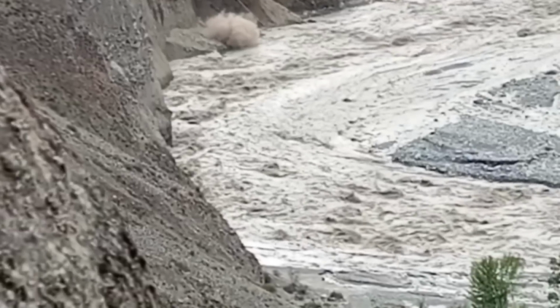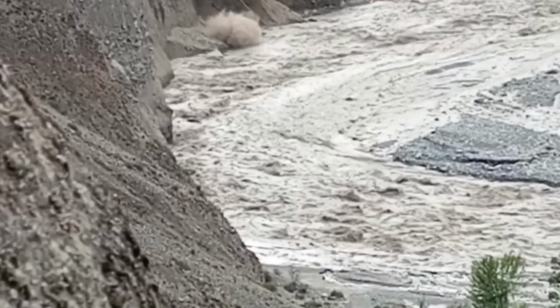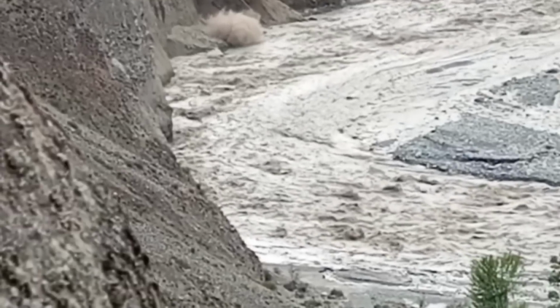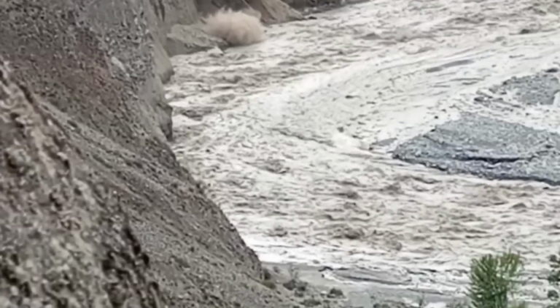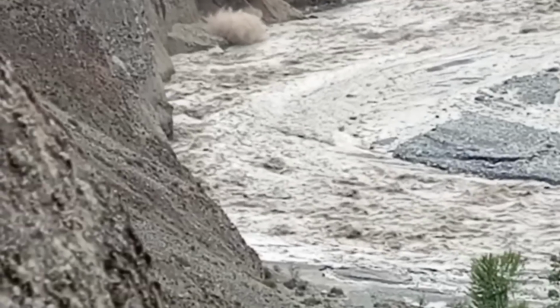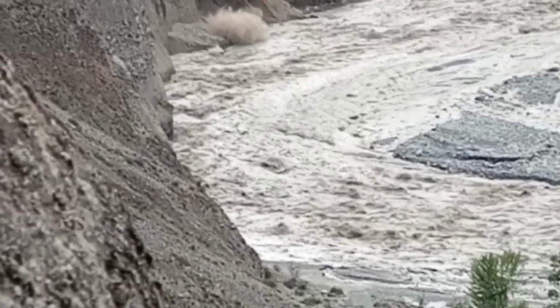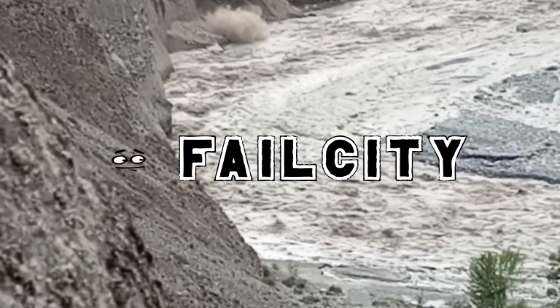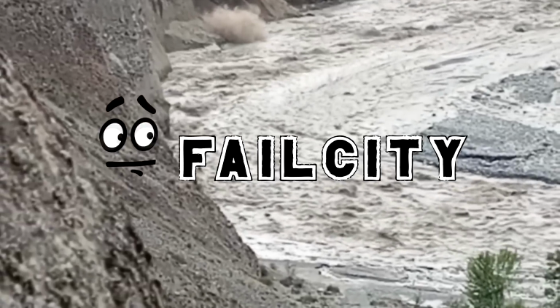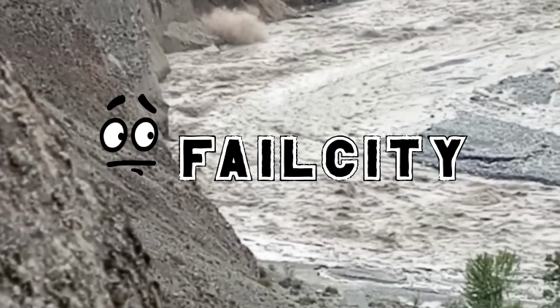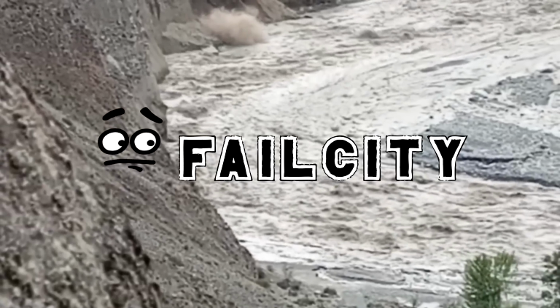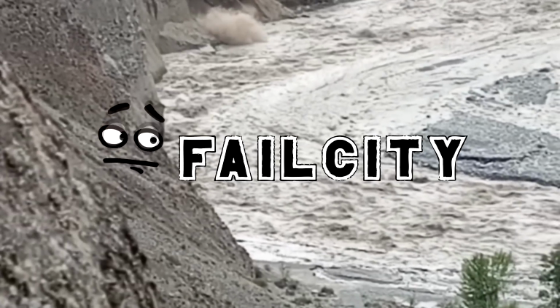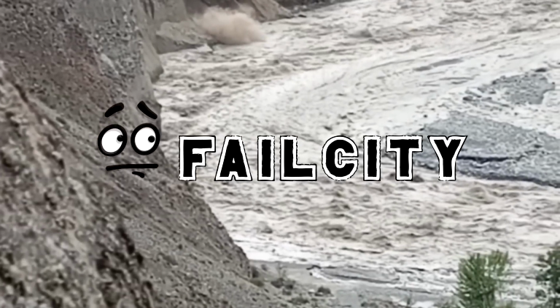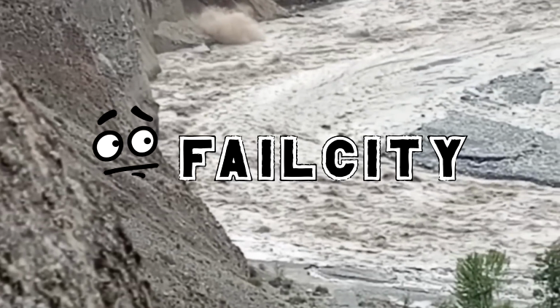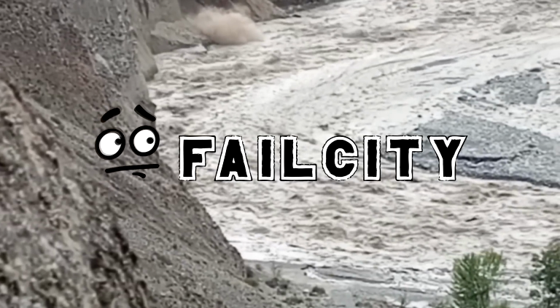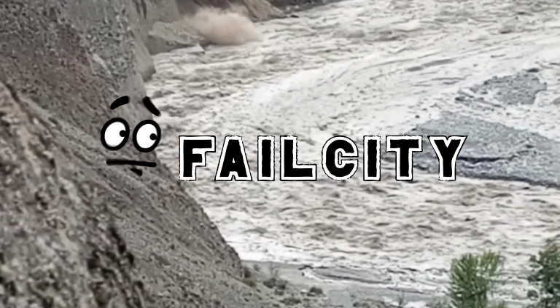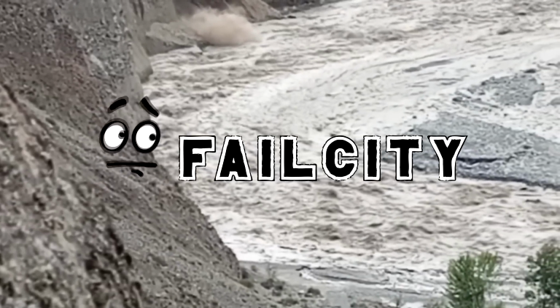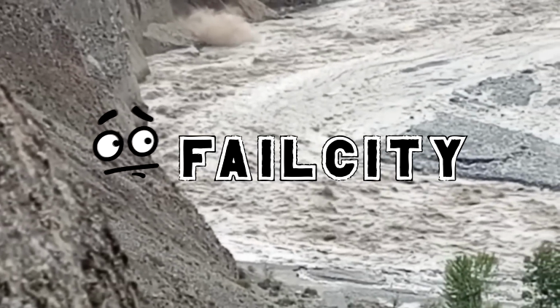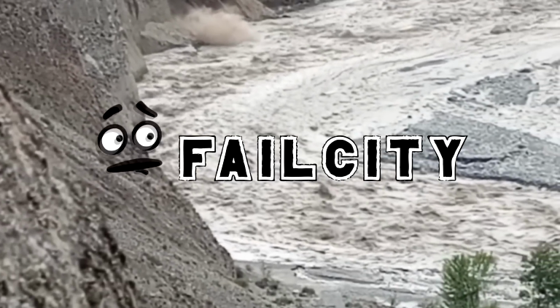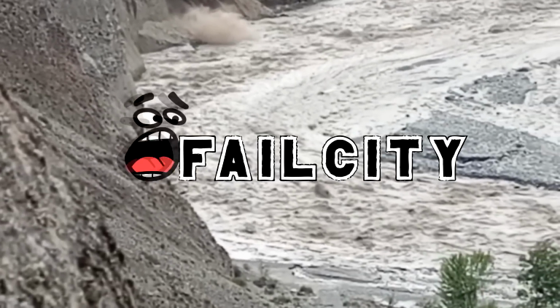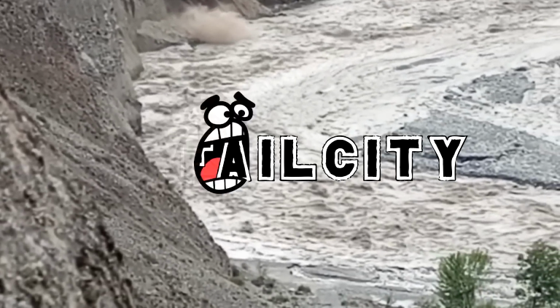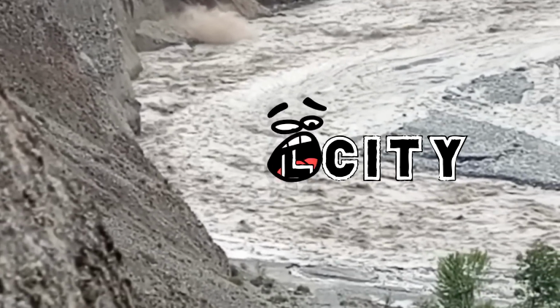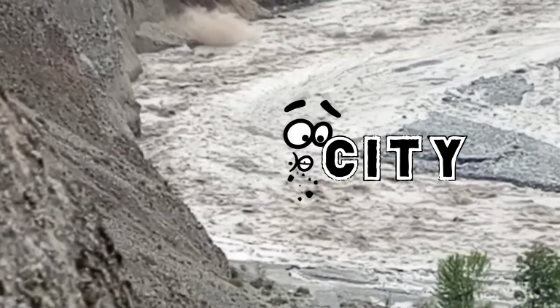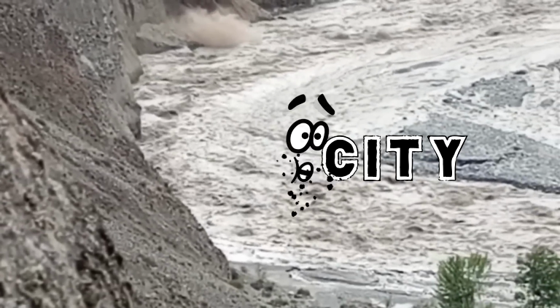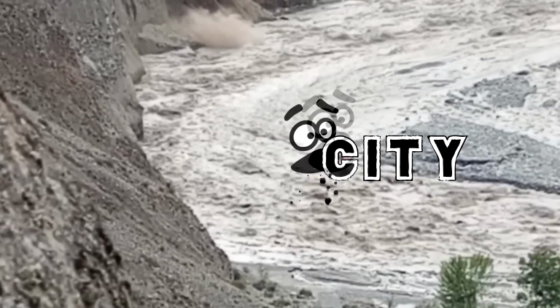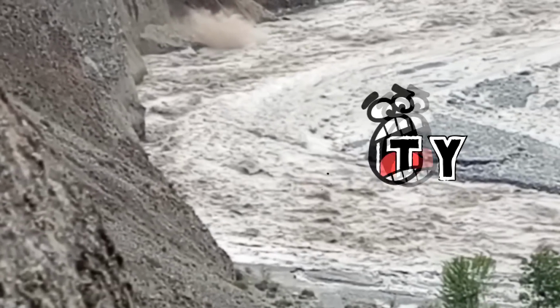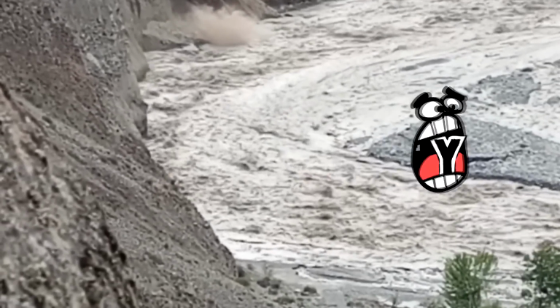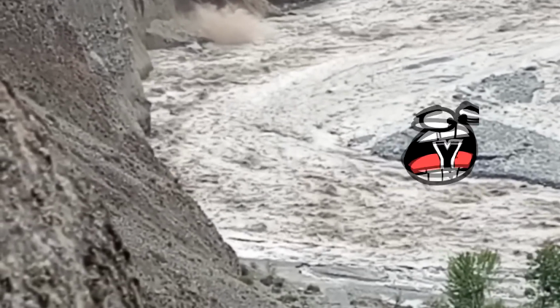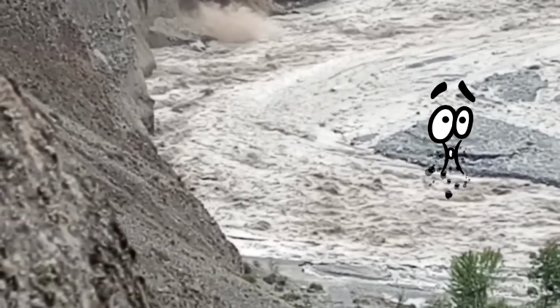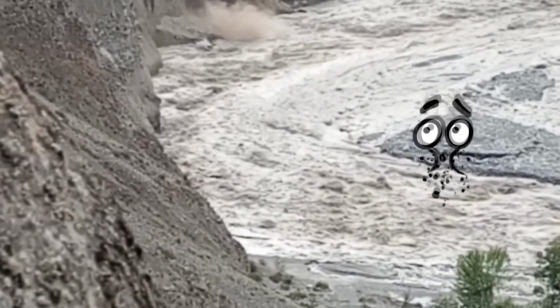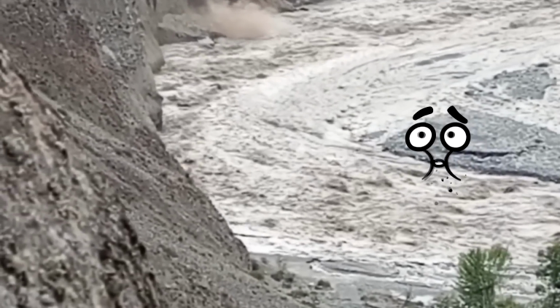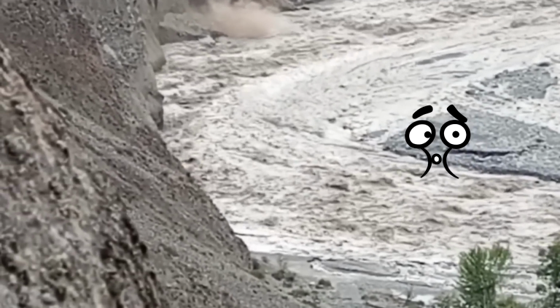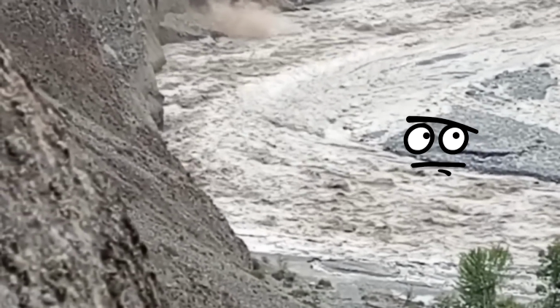Thank you for joining us for today's episode of Fail City. Subscribe to Fail City for more amazing videos.